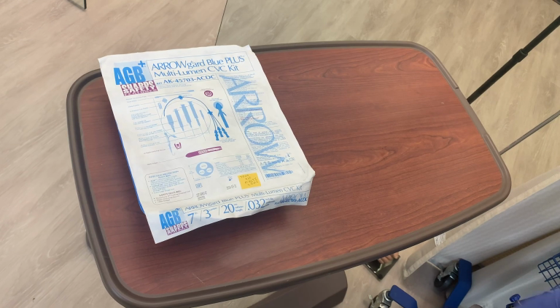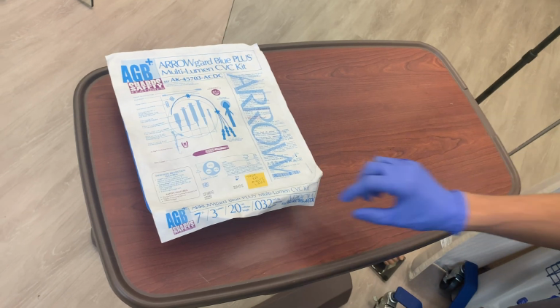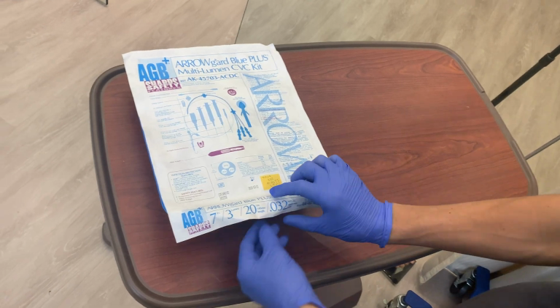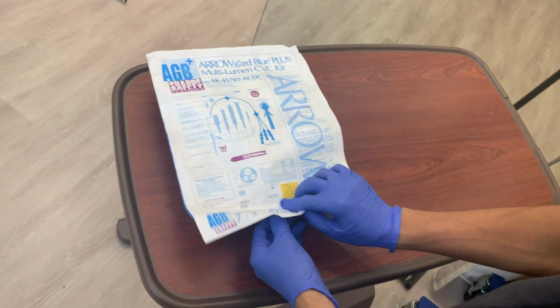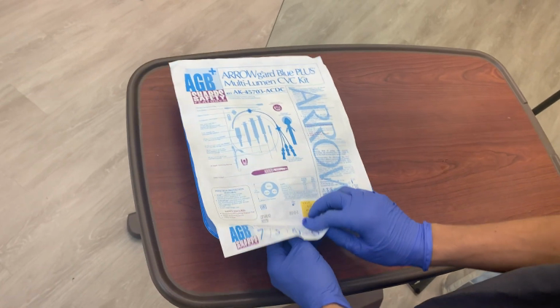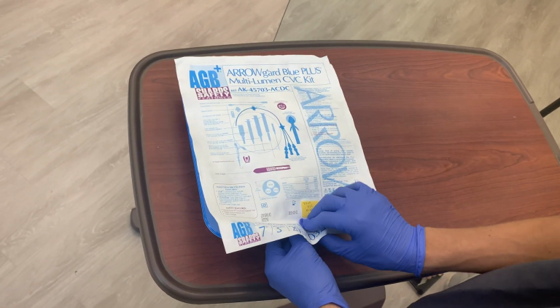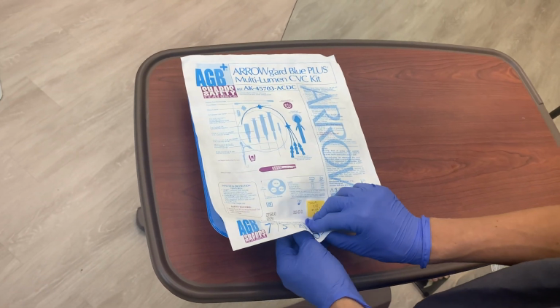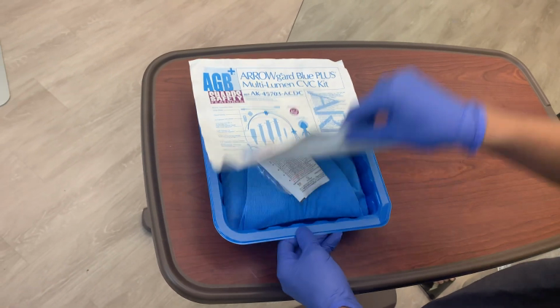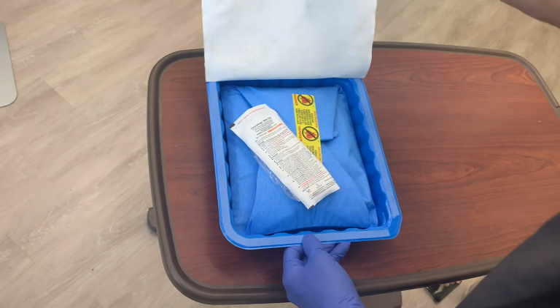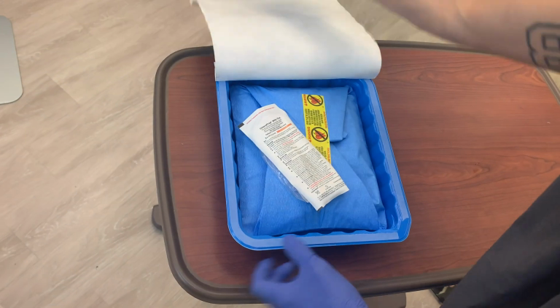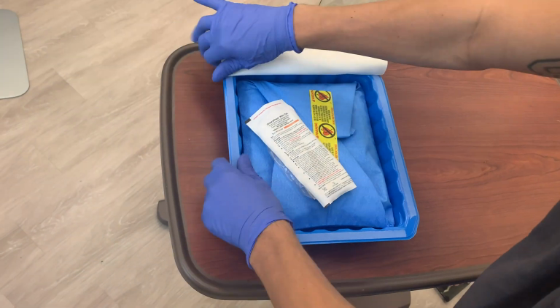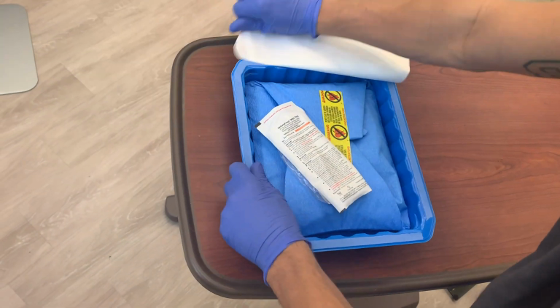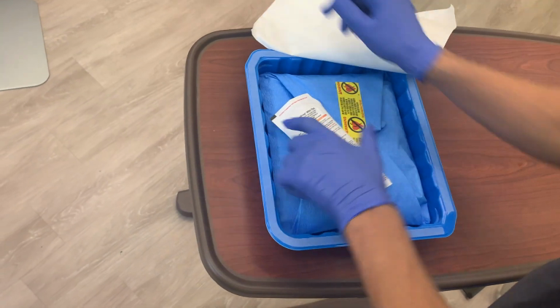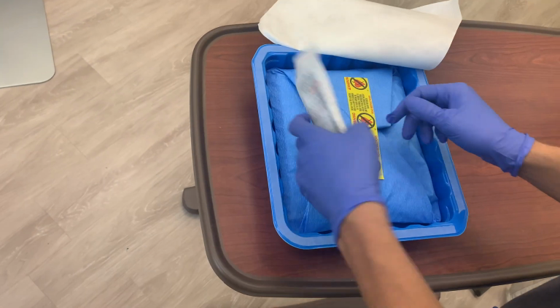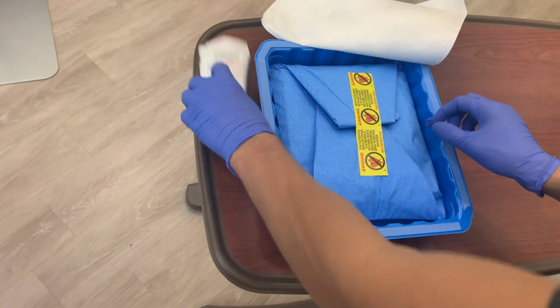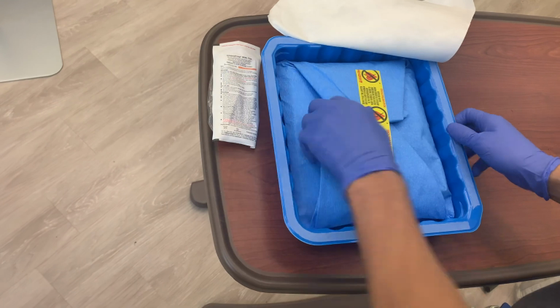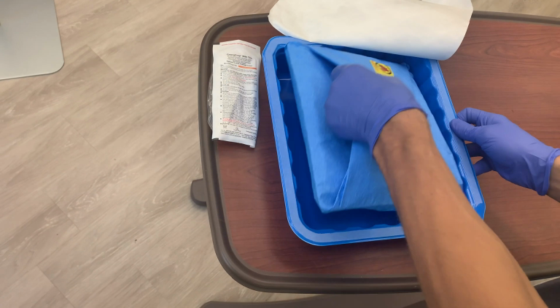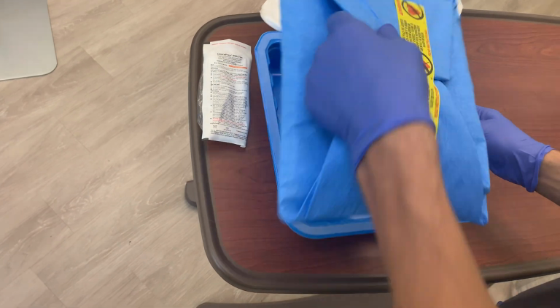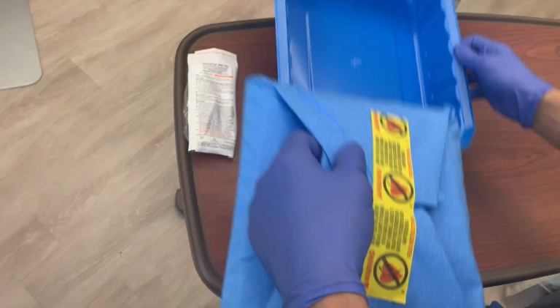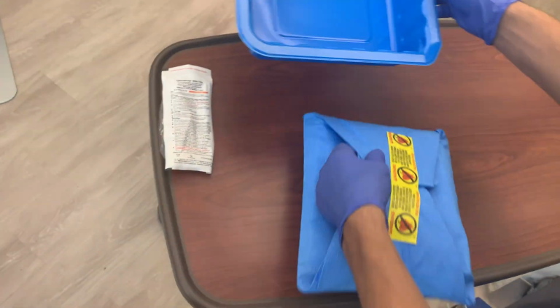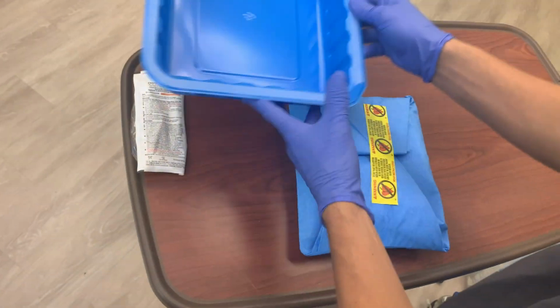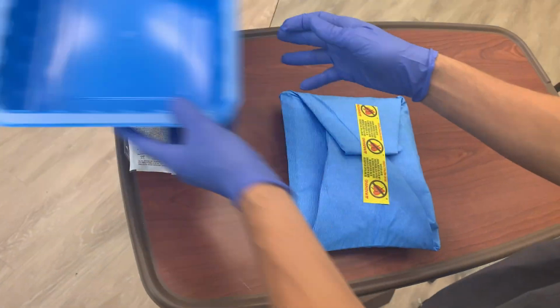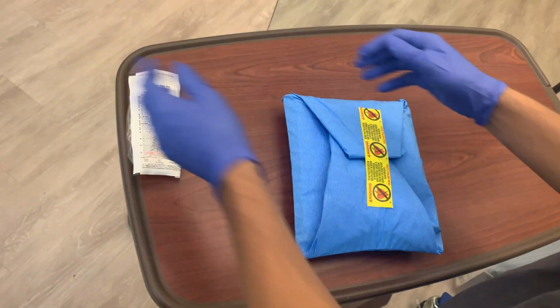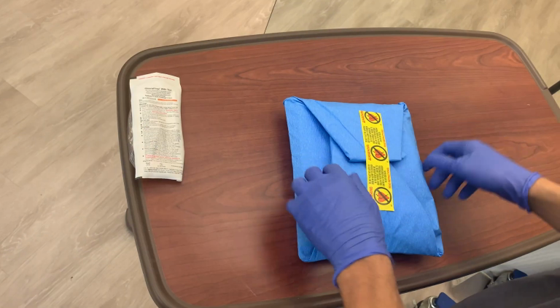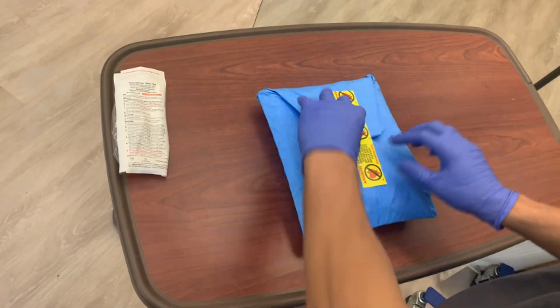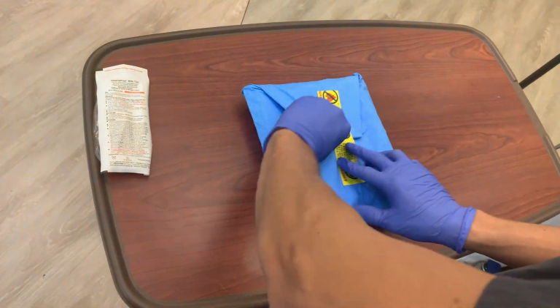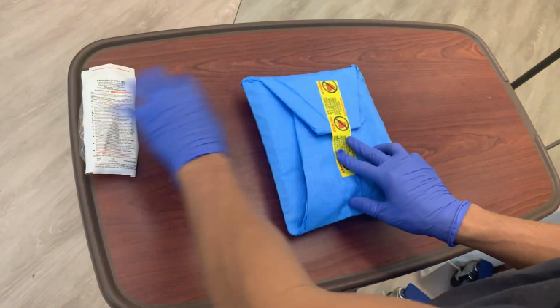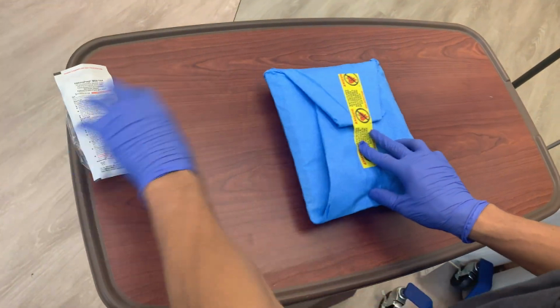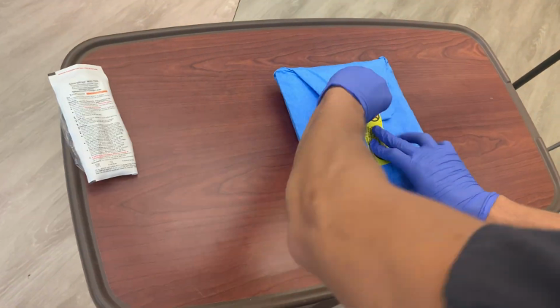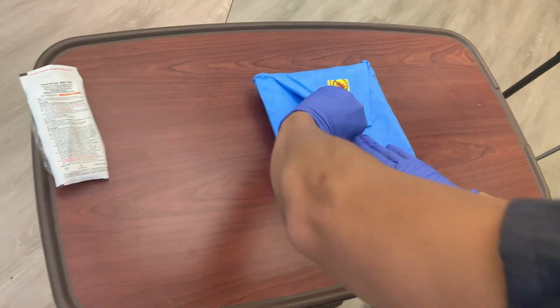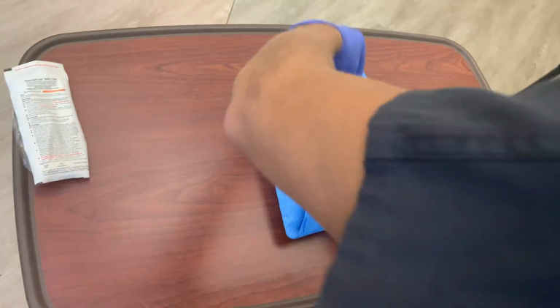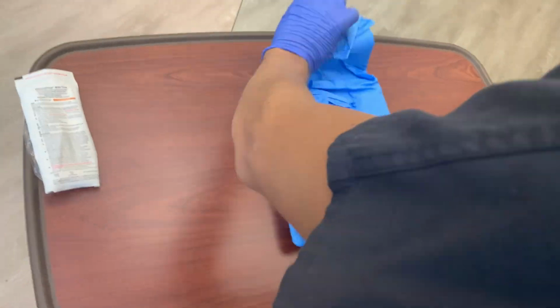Next, open the central line kit using sterile technique. Begin by opening the kit away from yourself.